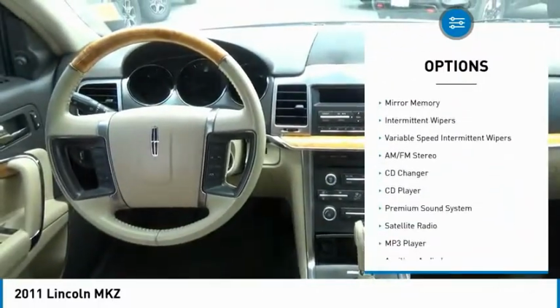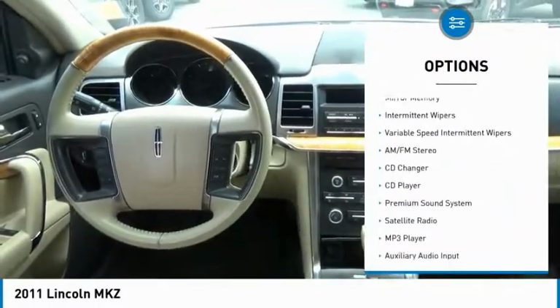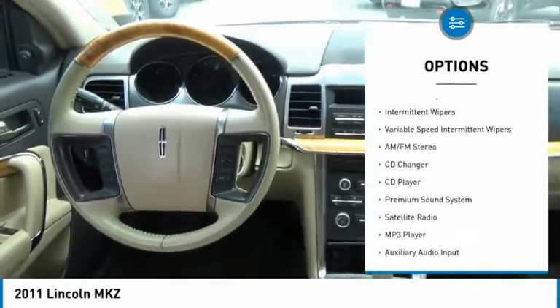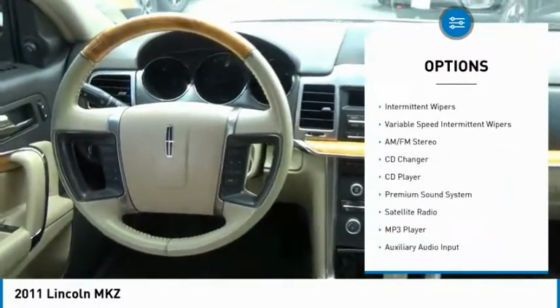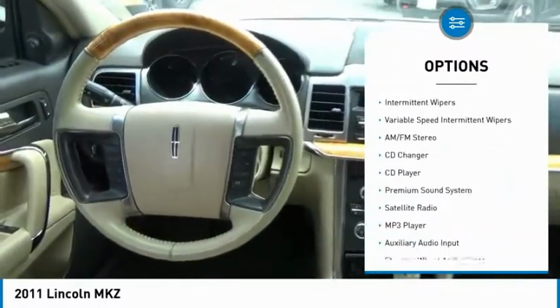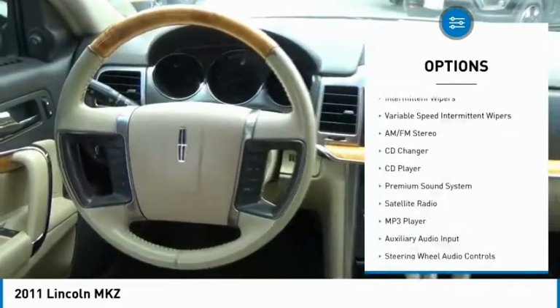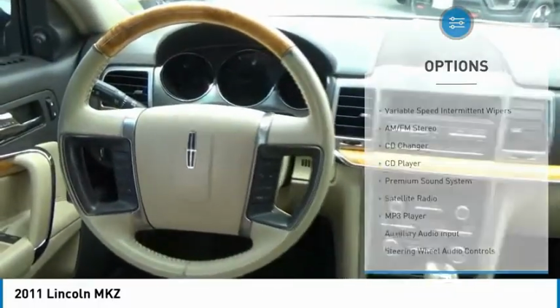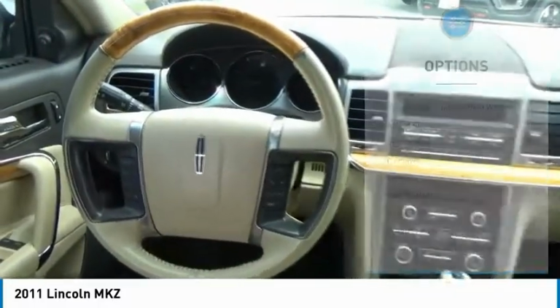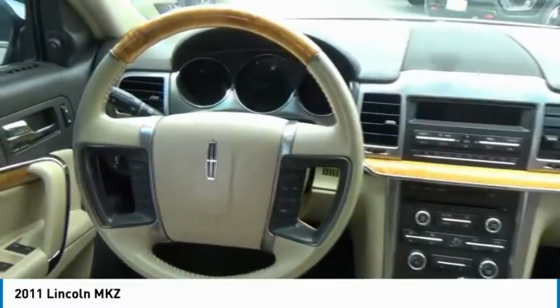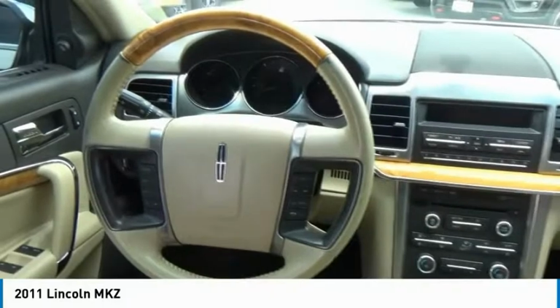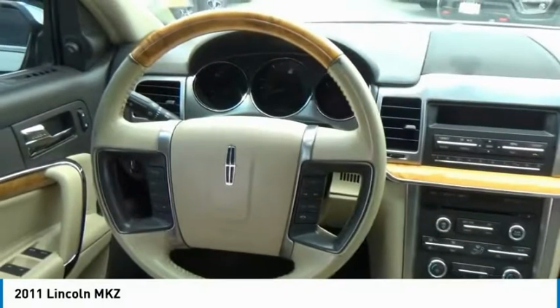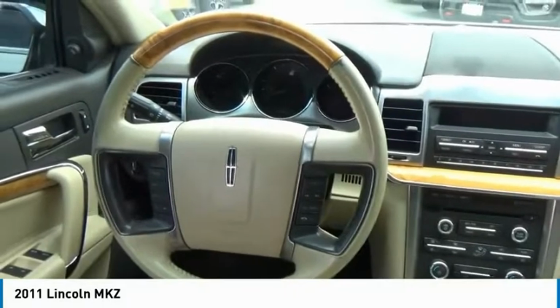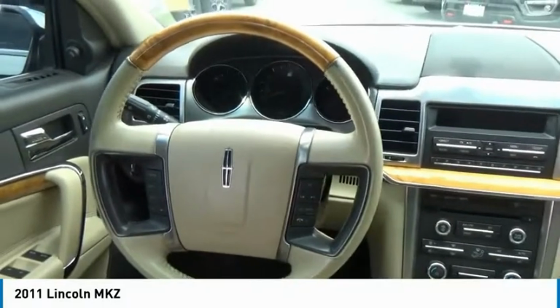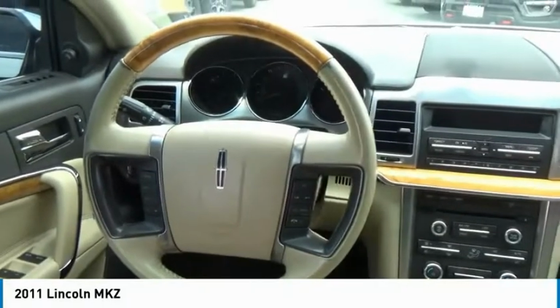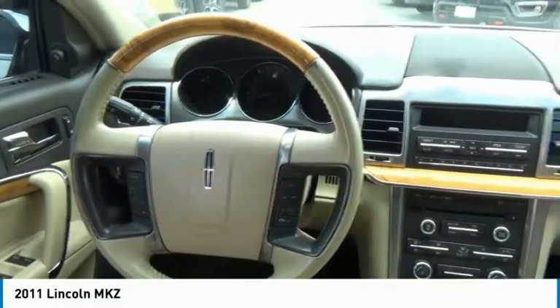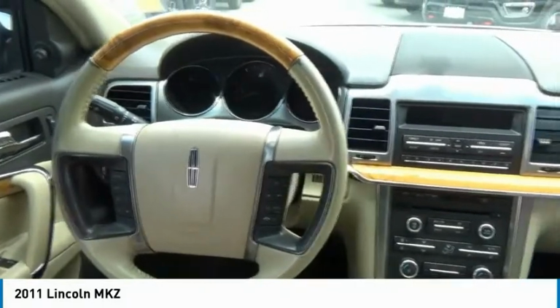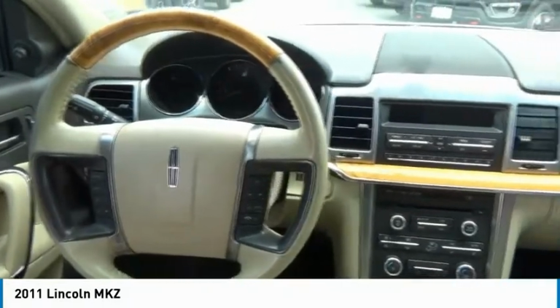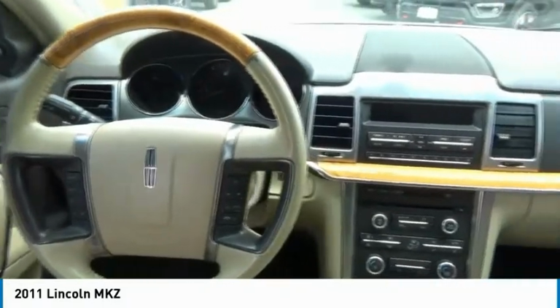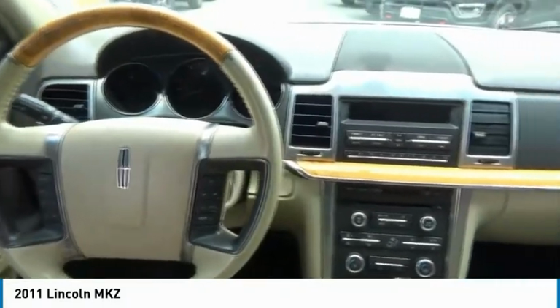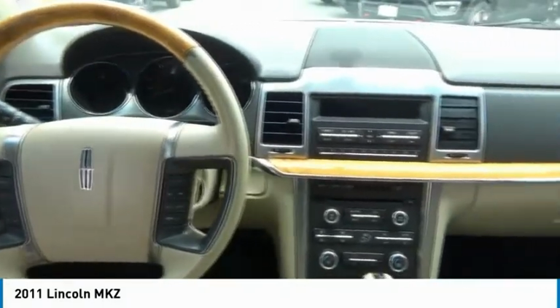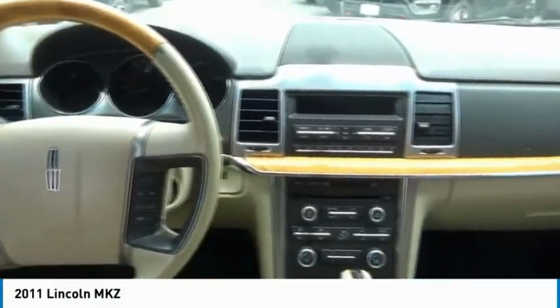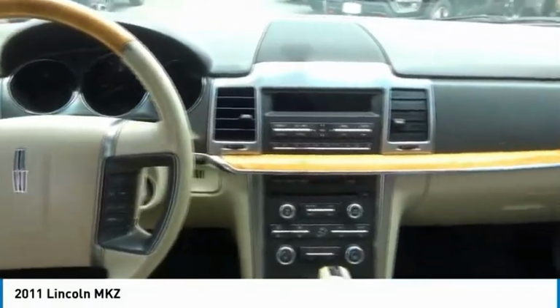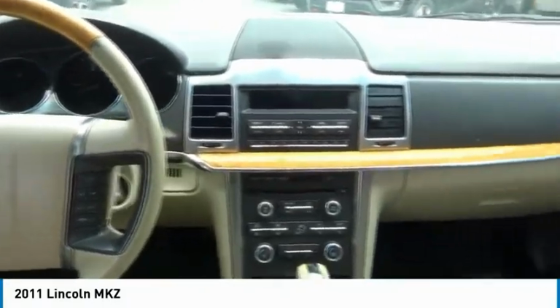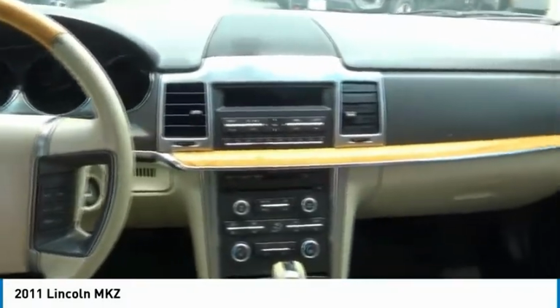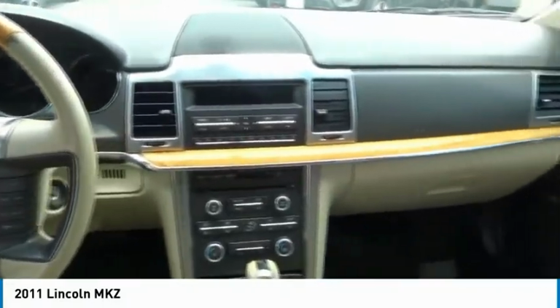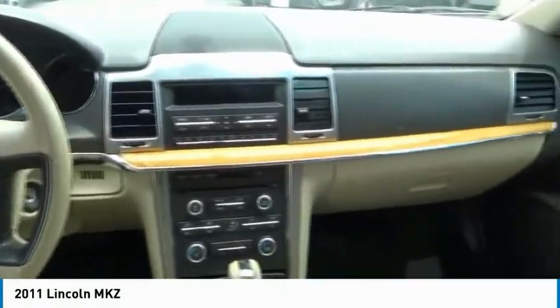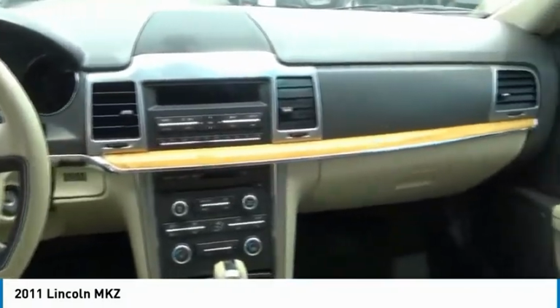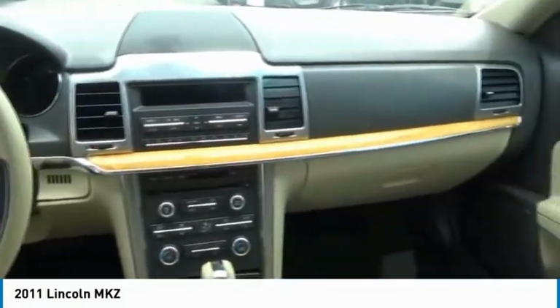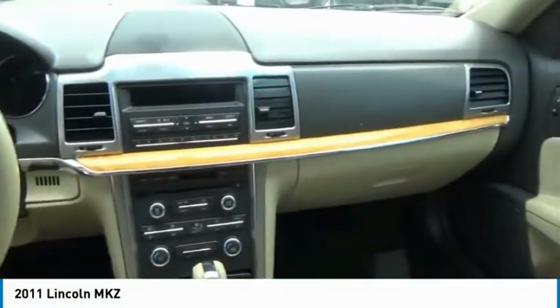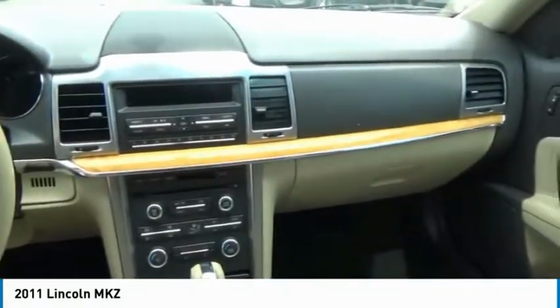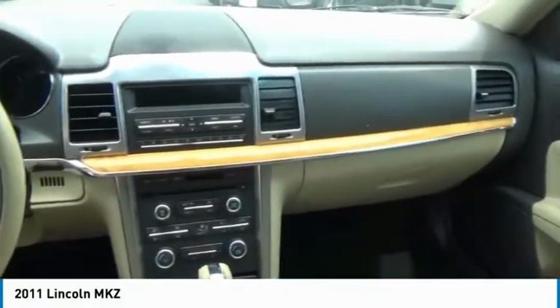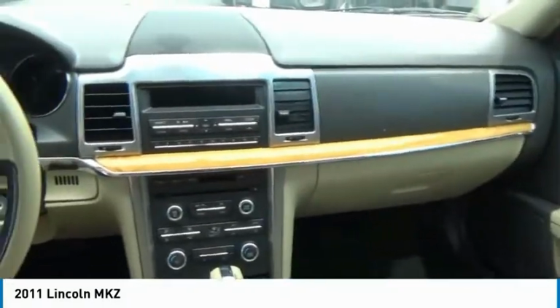Bluetooth, power steering, adjustable steering wheel, cruise control, and four-wheel disc brakes.